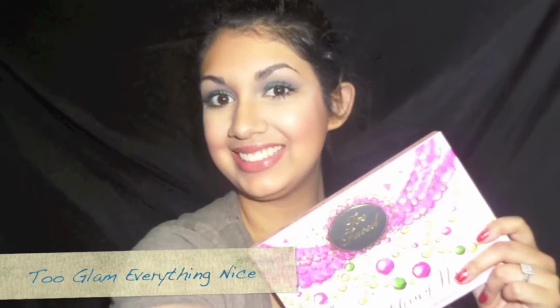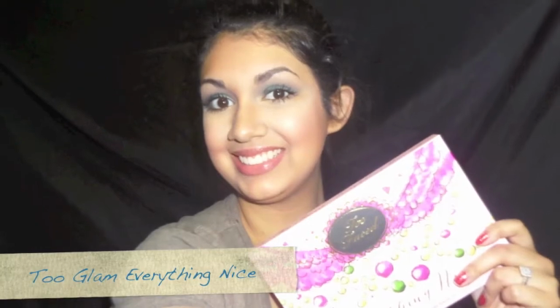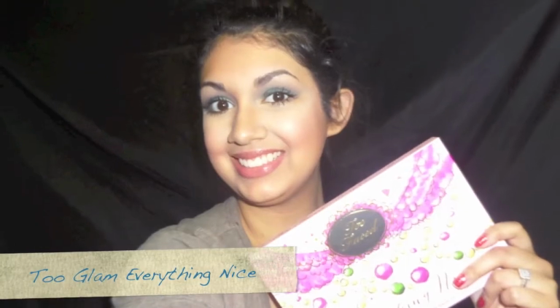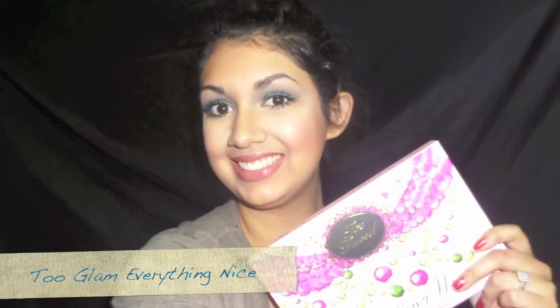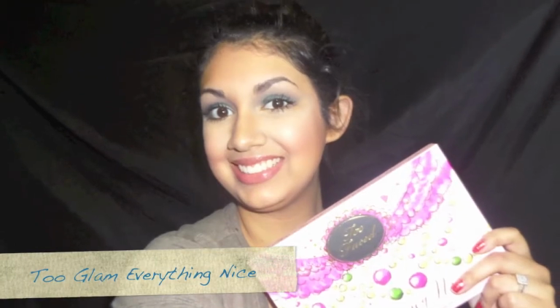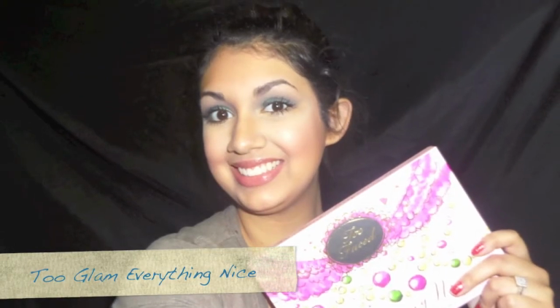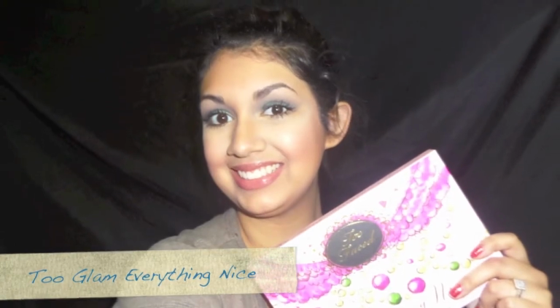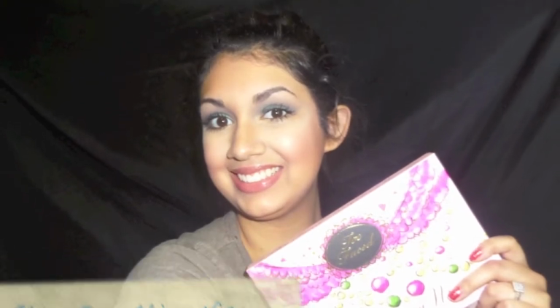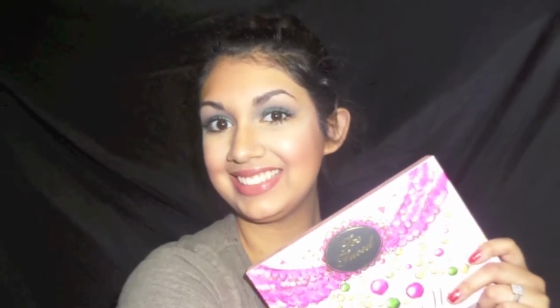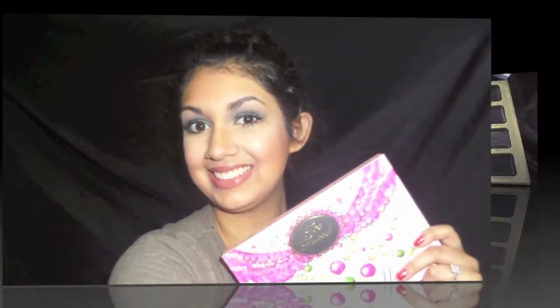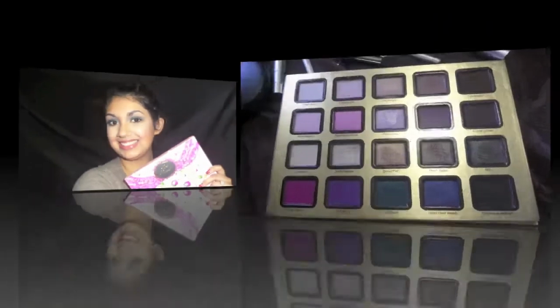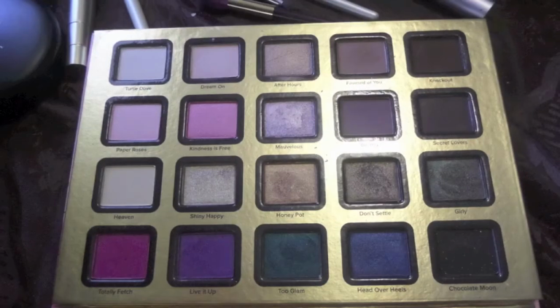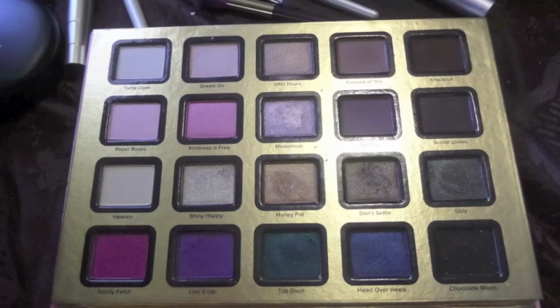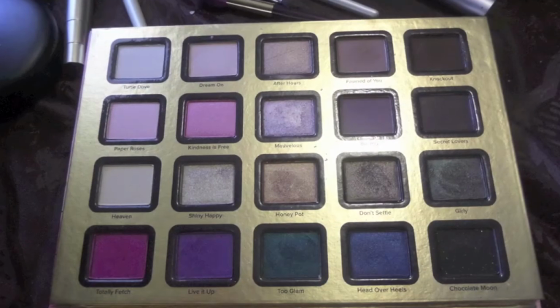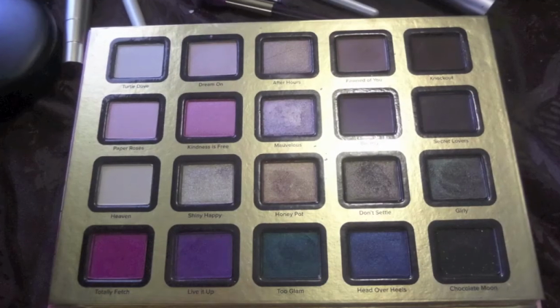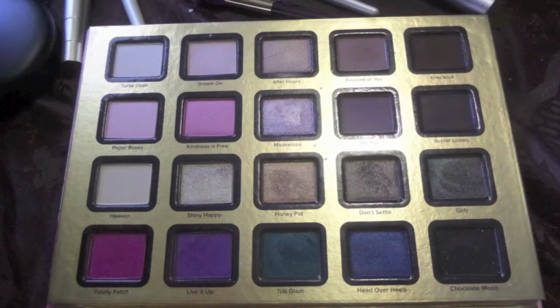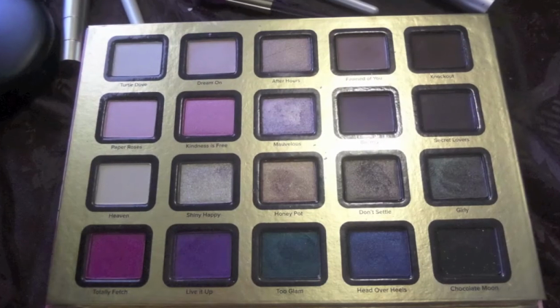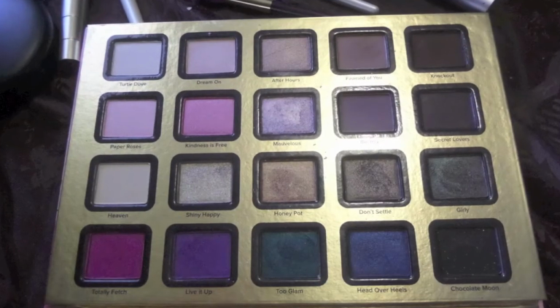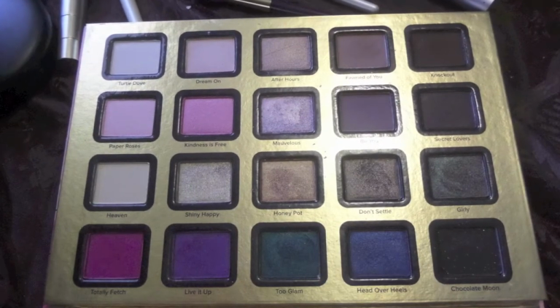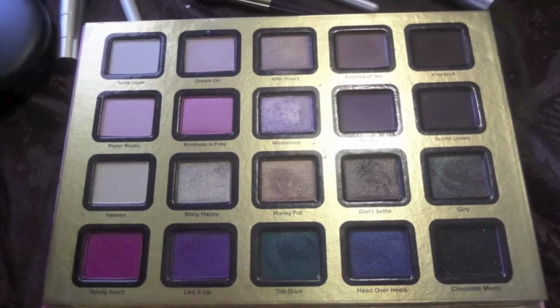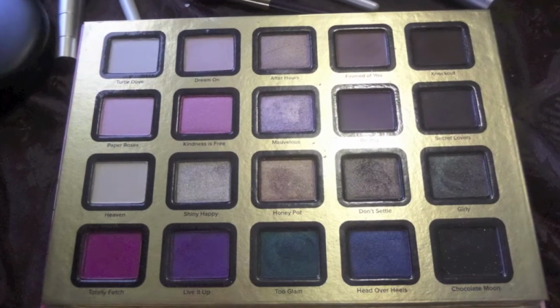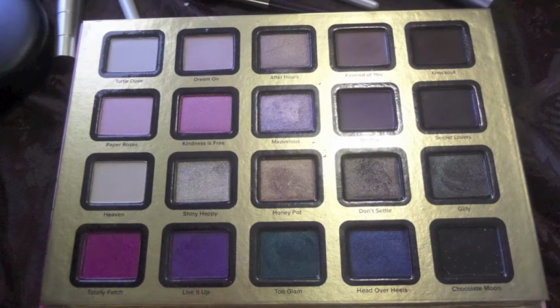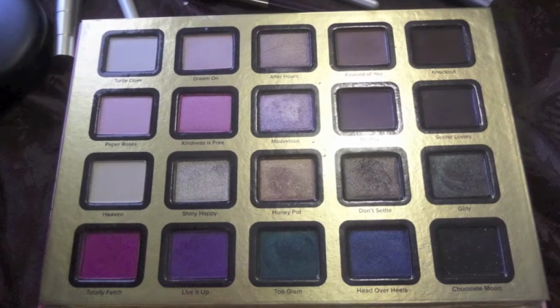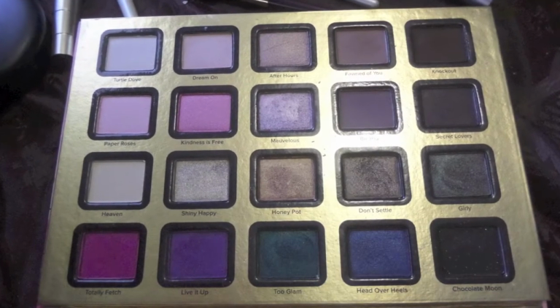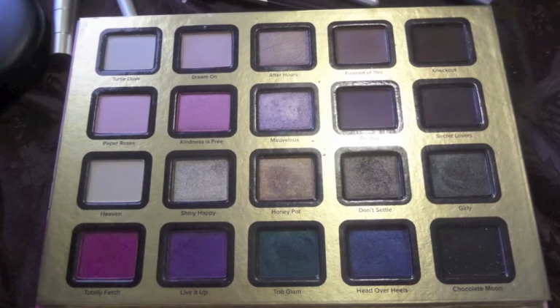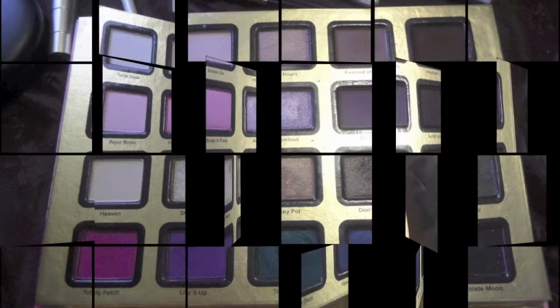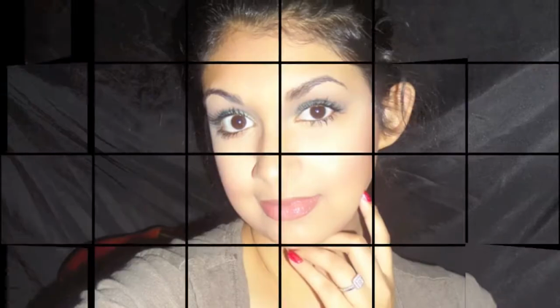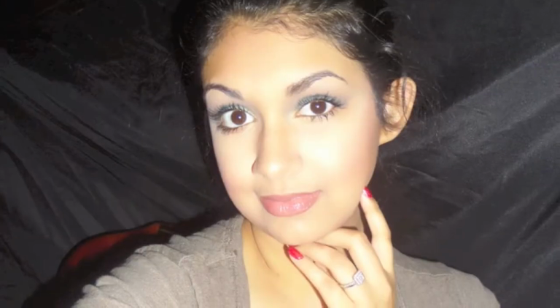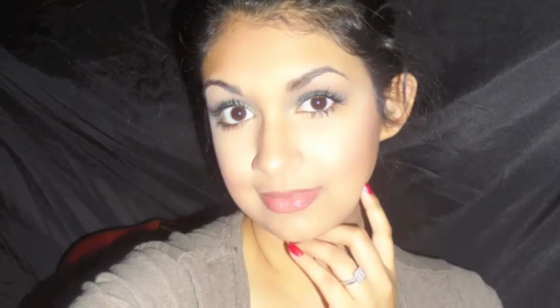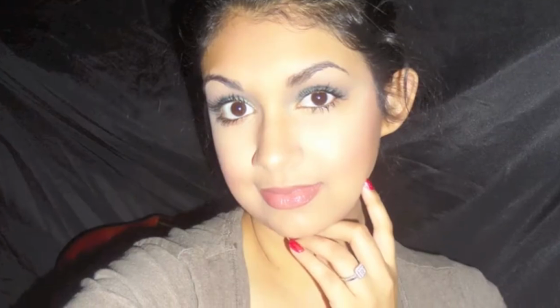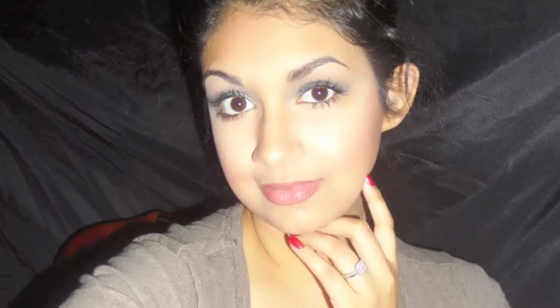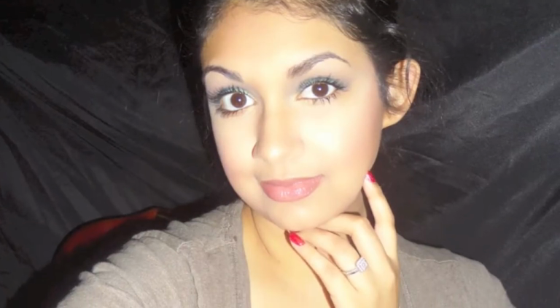Hey it's Clarissa and thanks for watching this. This is my first tutorial ever so give me a little break here.